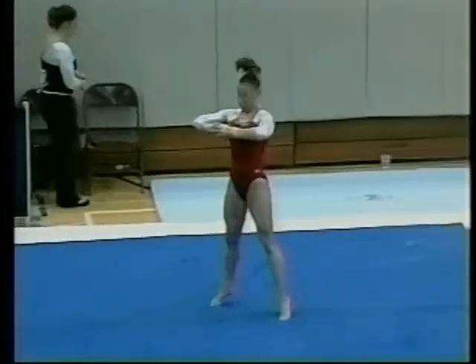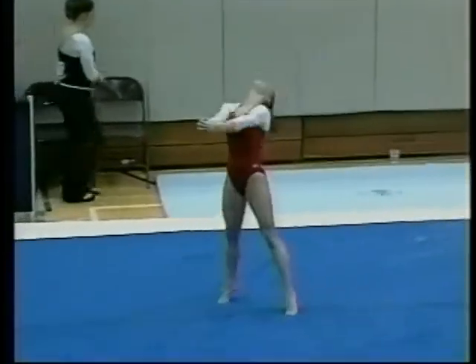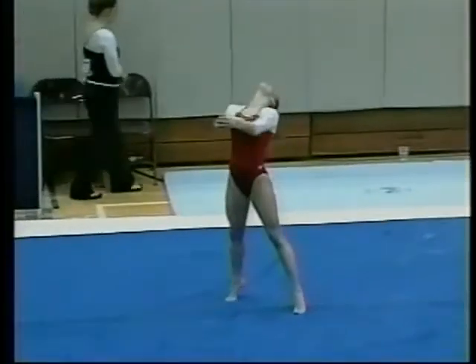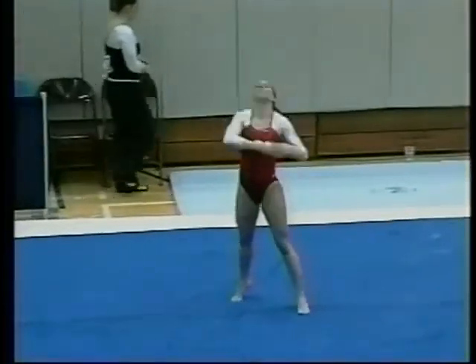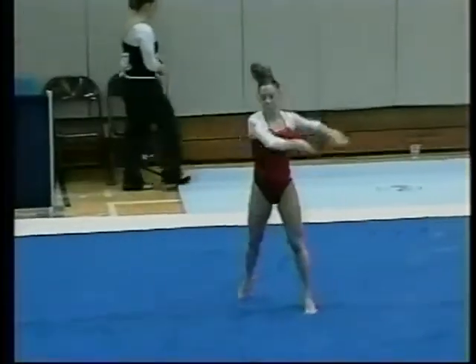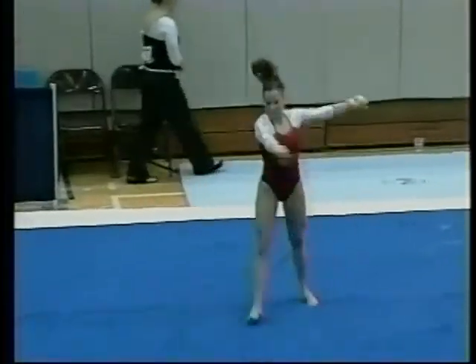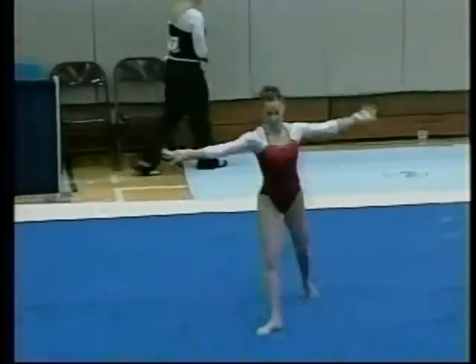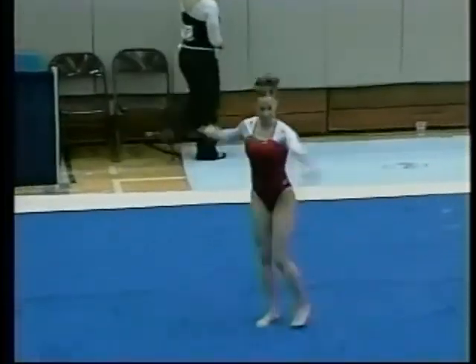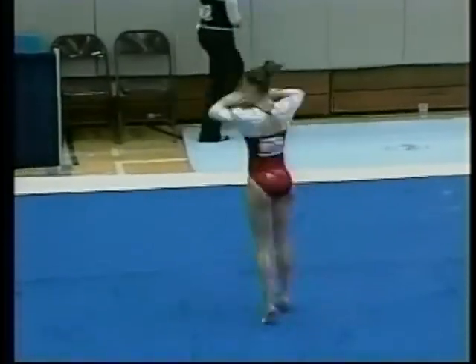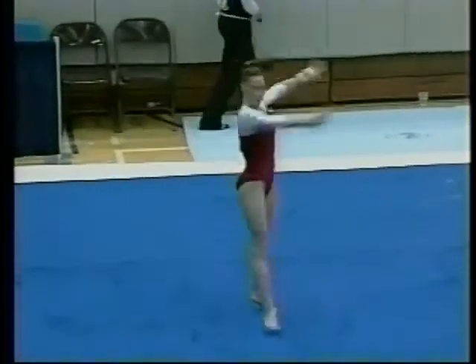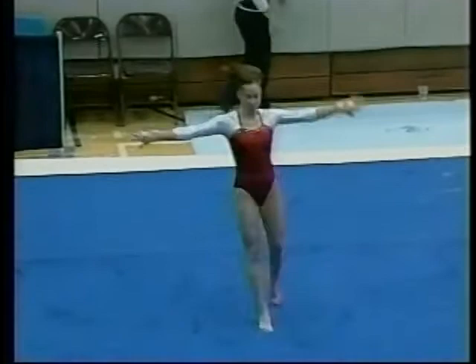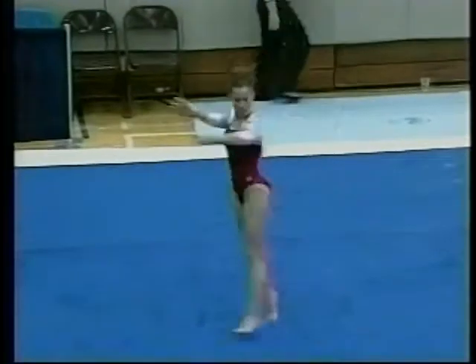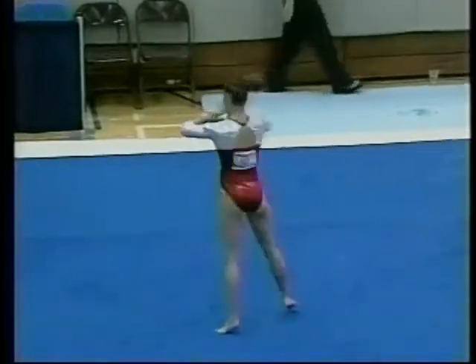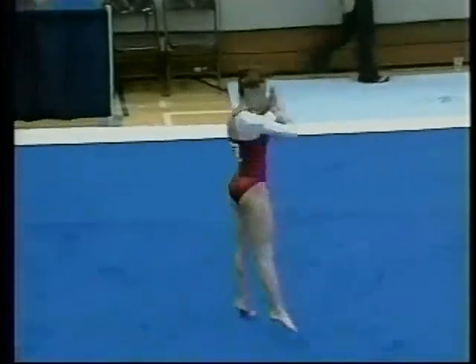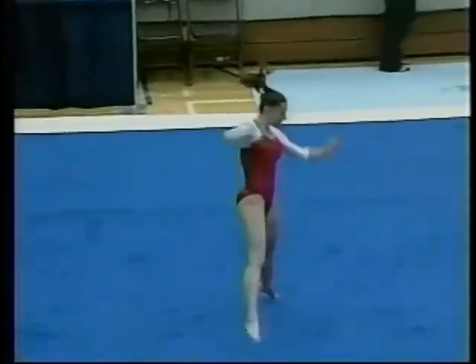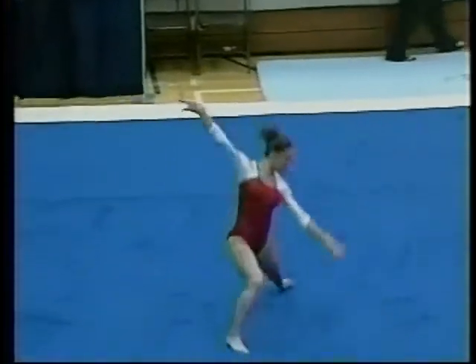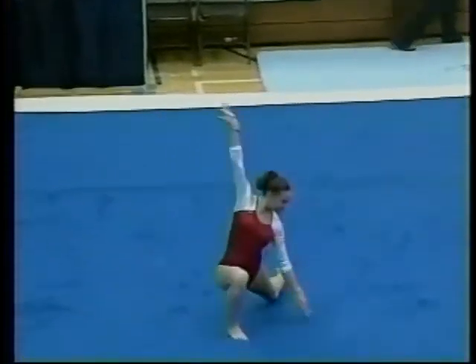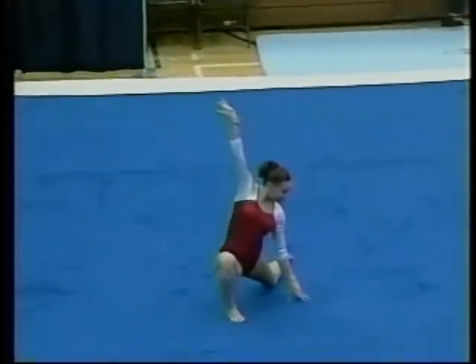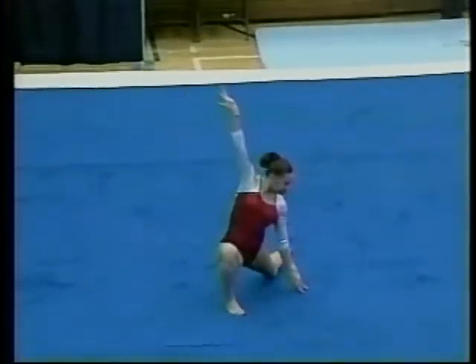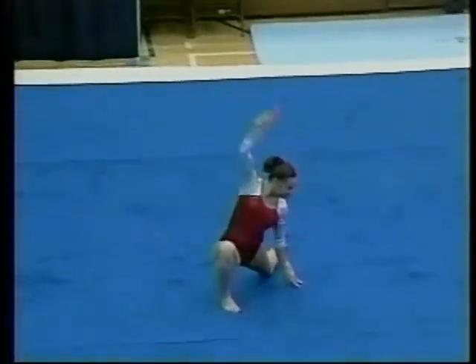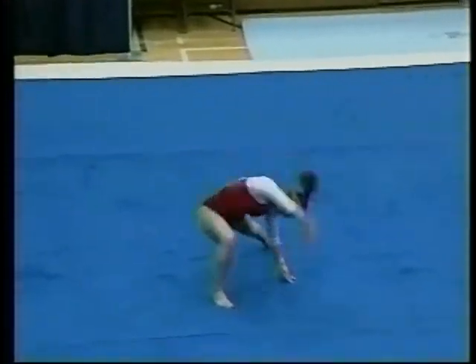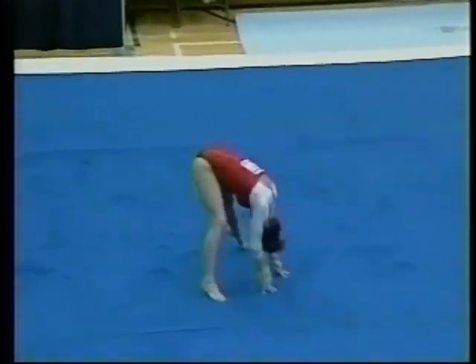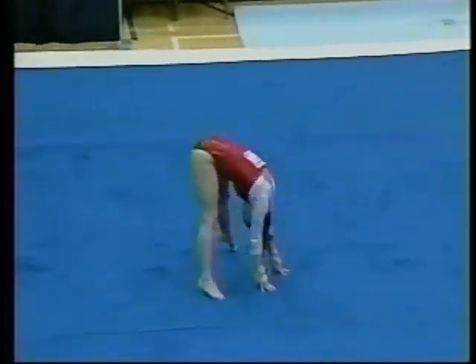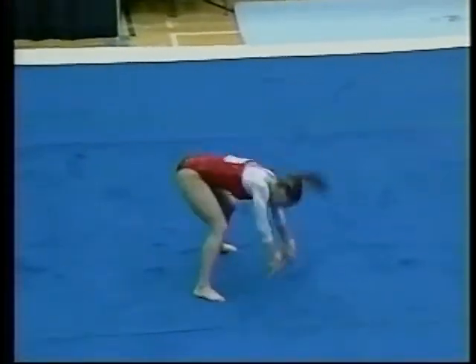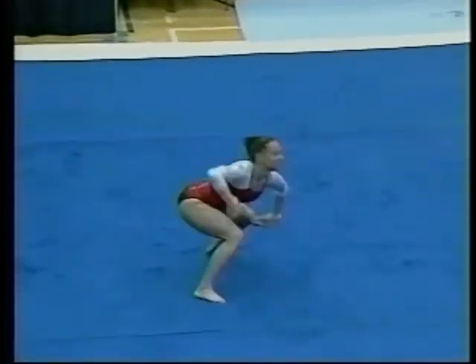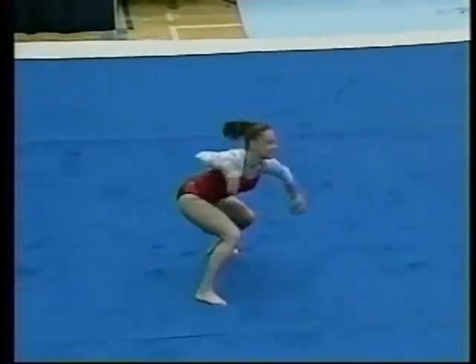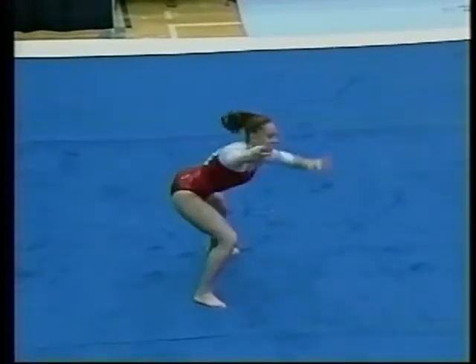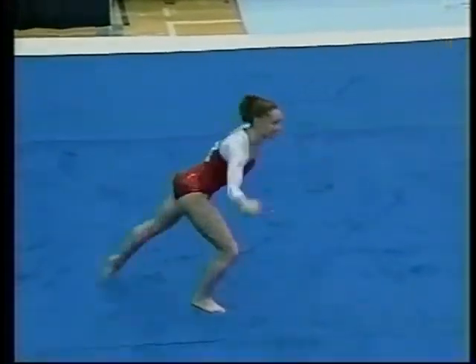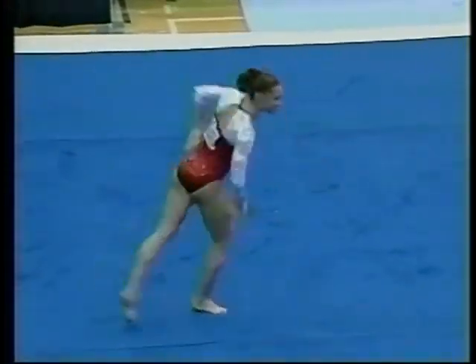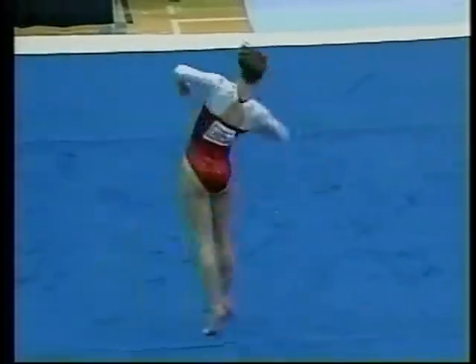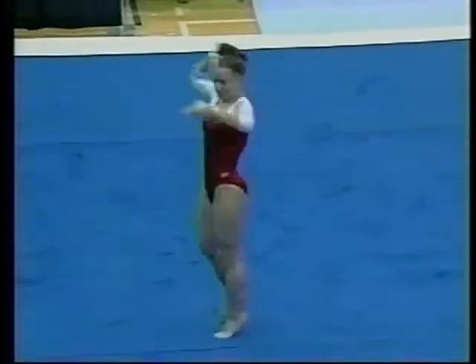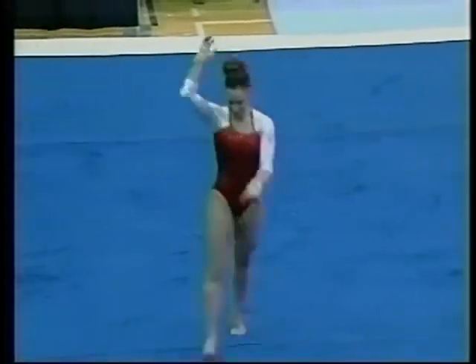These girls are doing some great floor routines — they've got these solid landings, but their presentation is incredible.